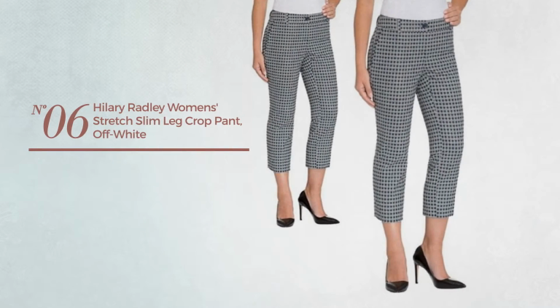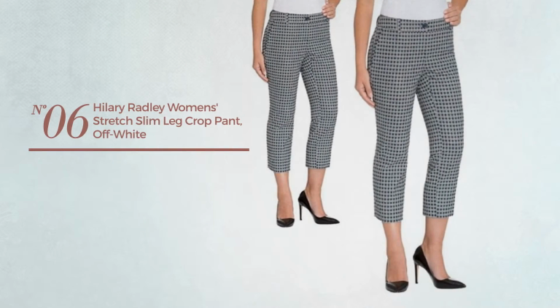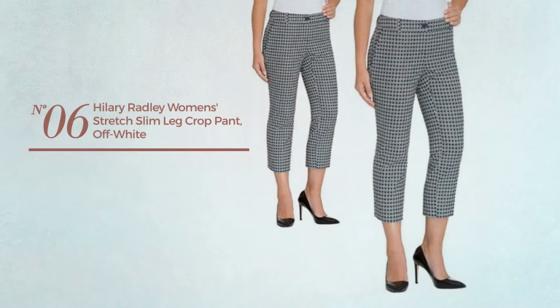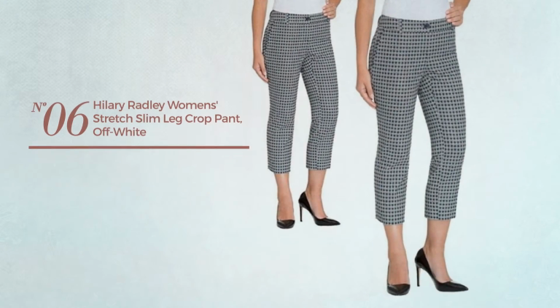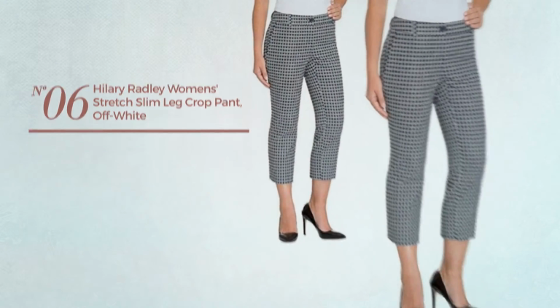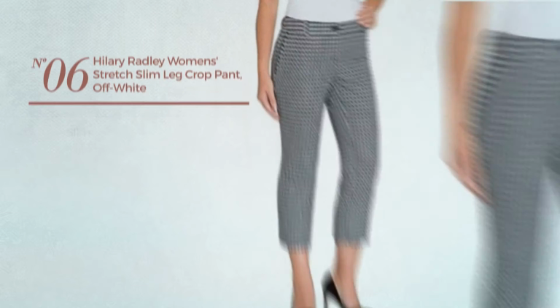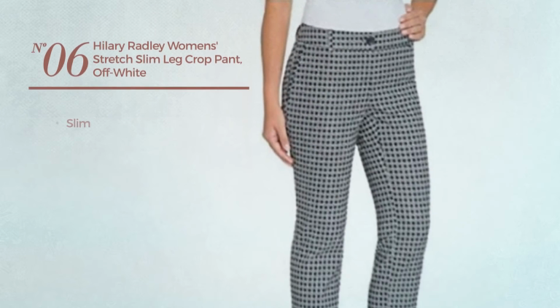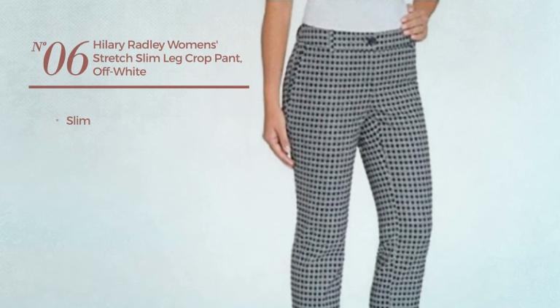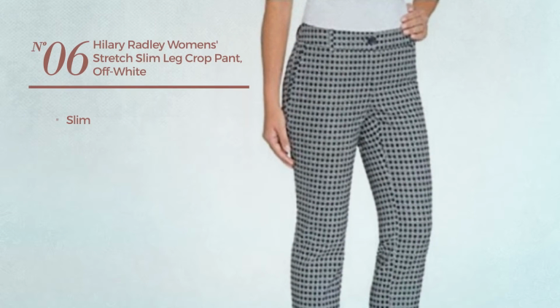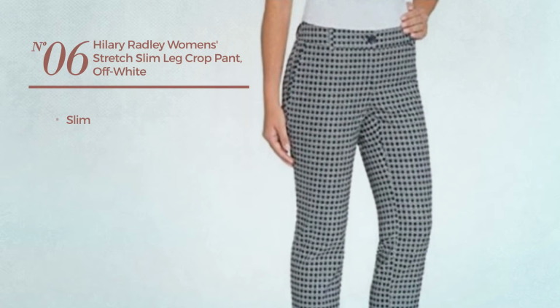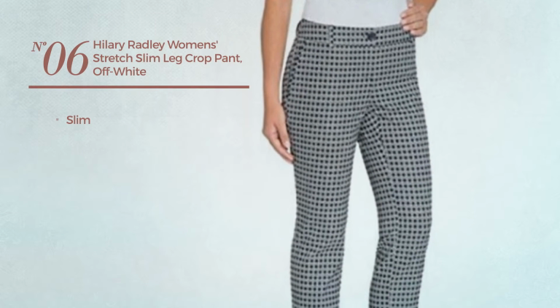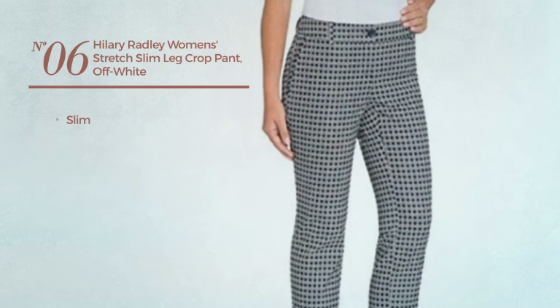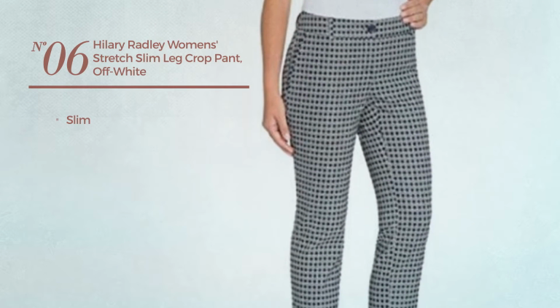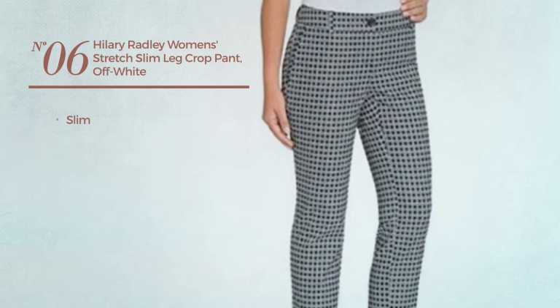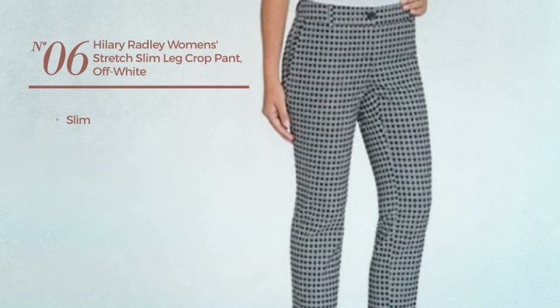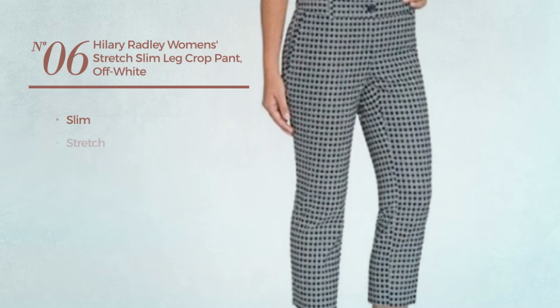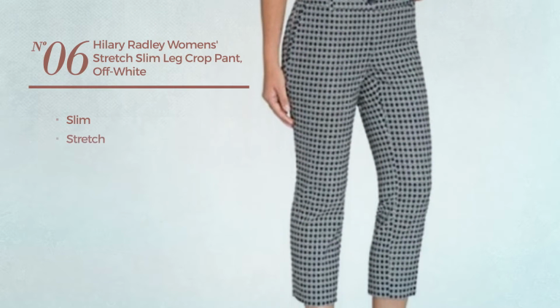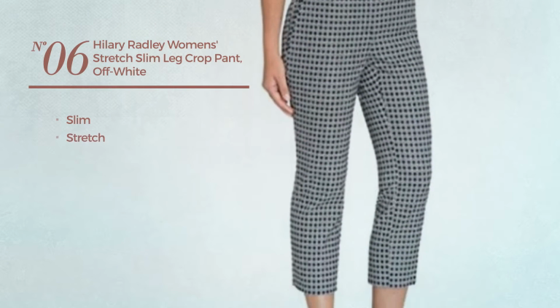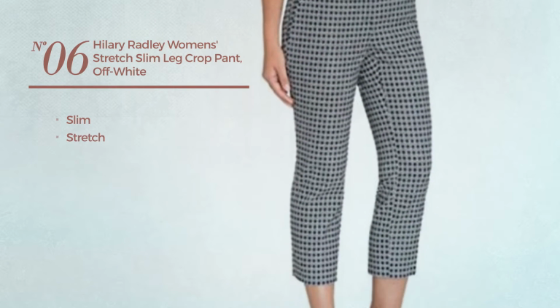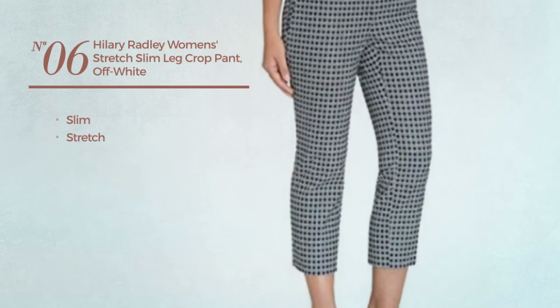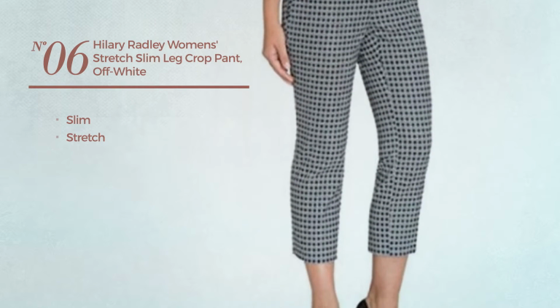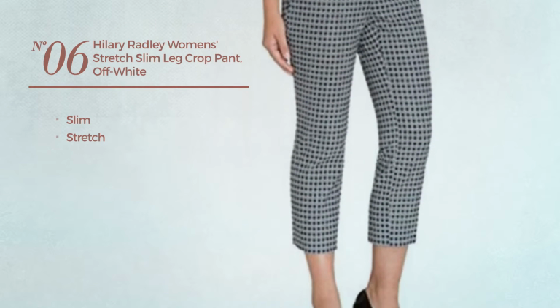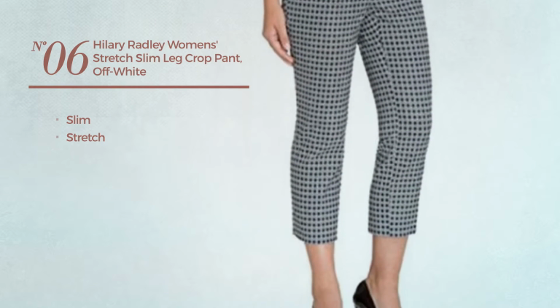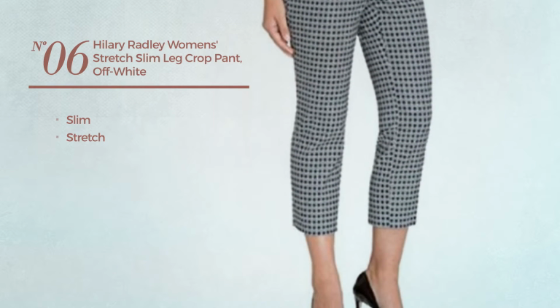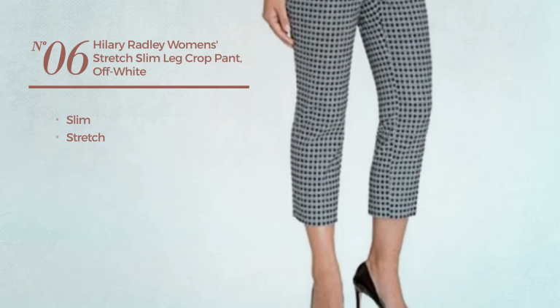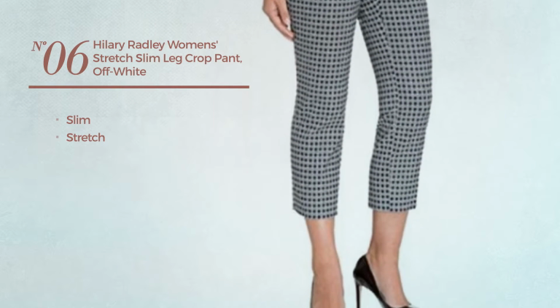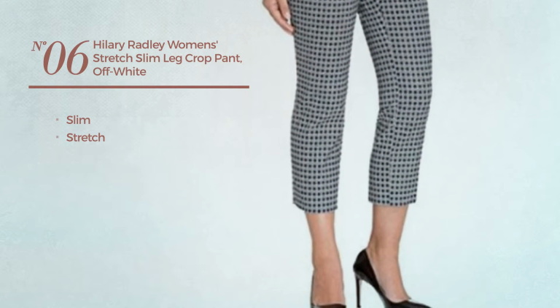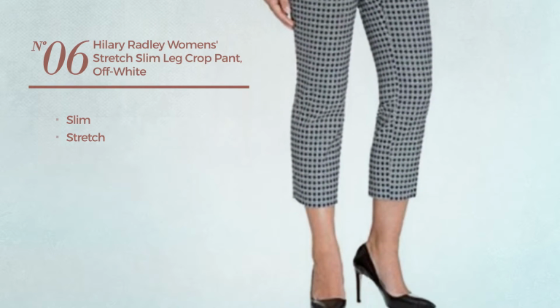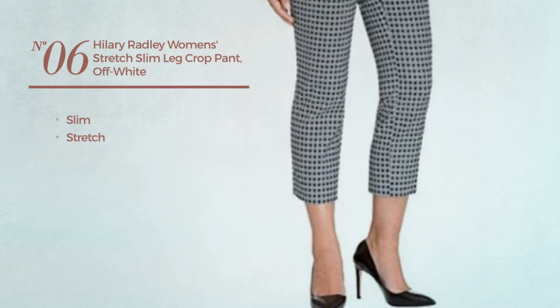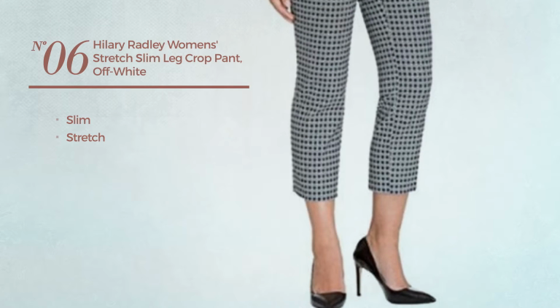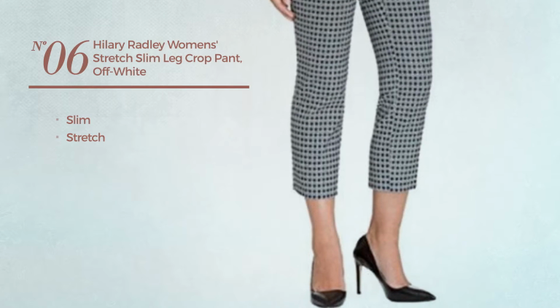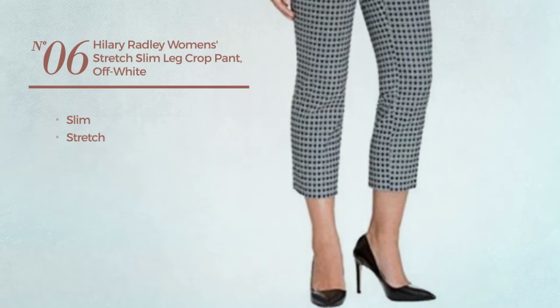Number 6. A slim garment, made of stretch material. Available only in off-white color. Number 7.